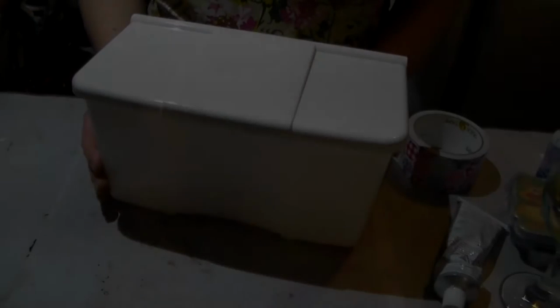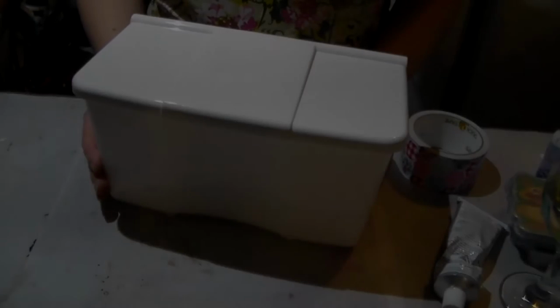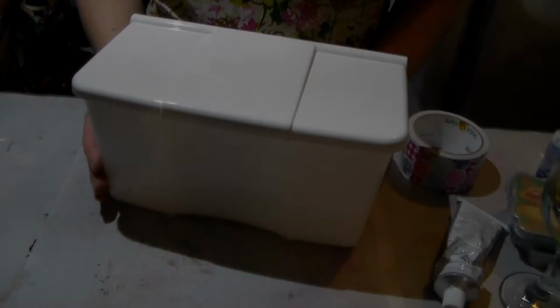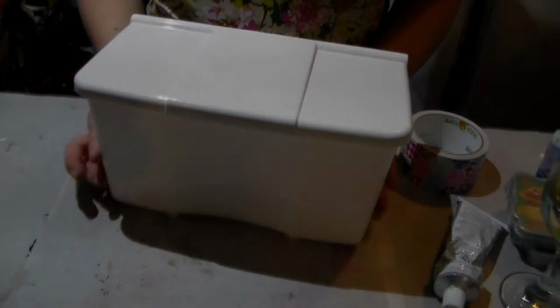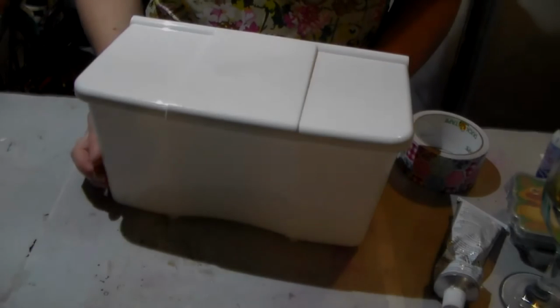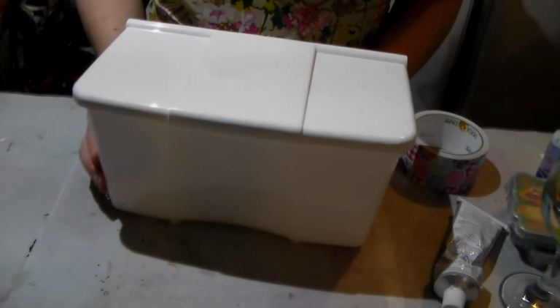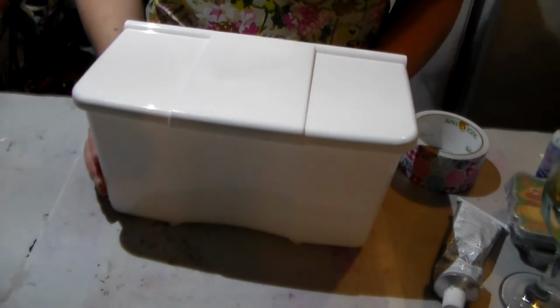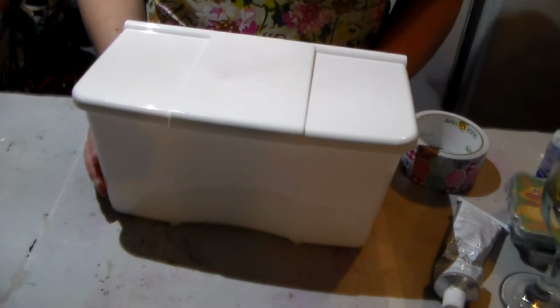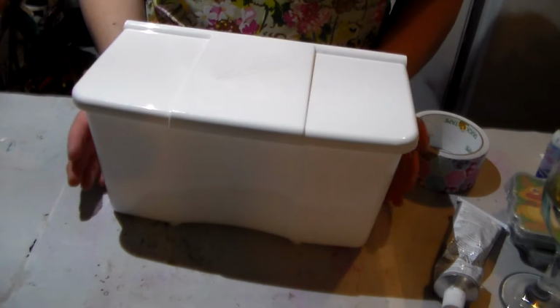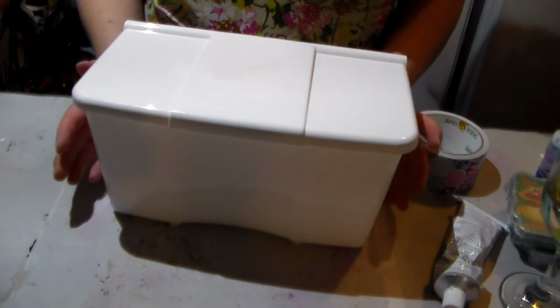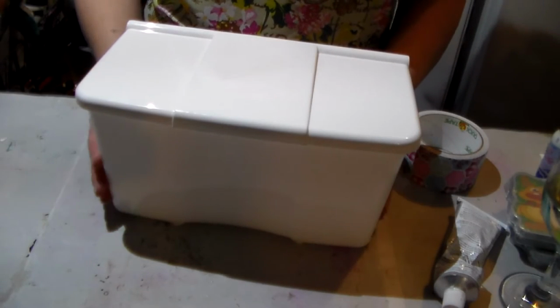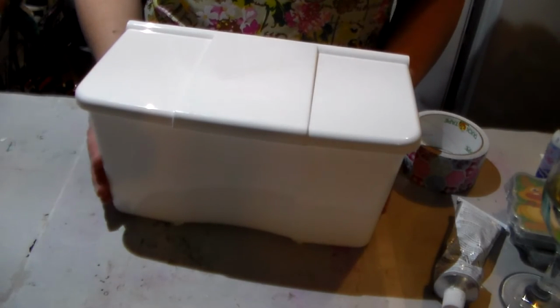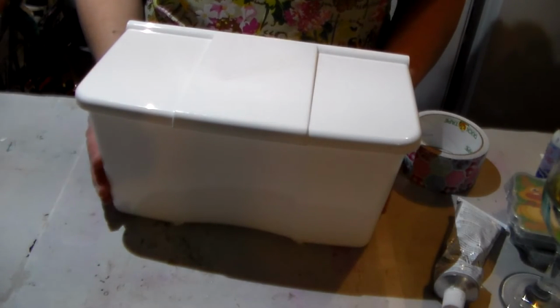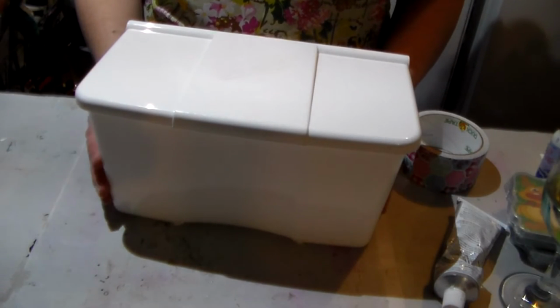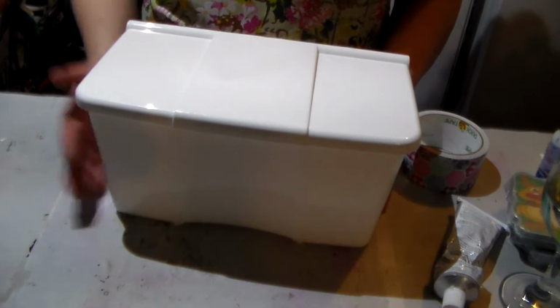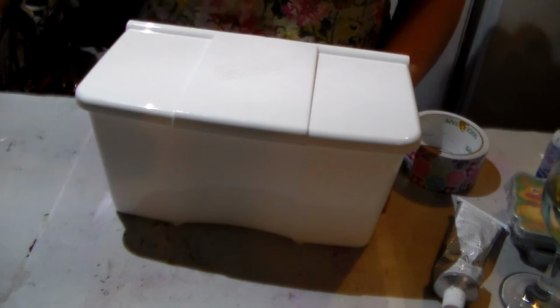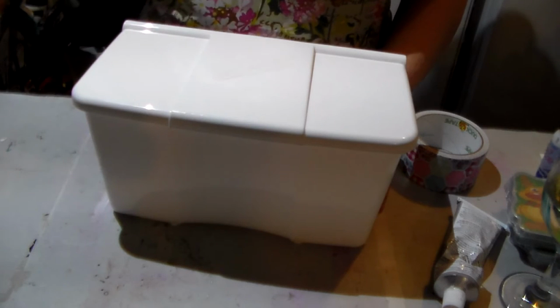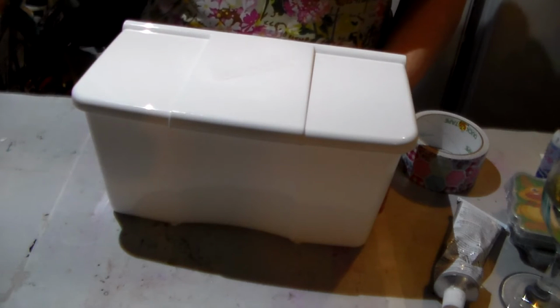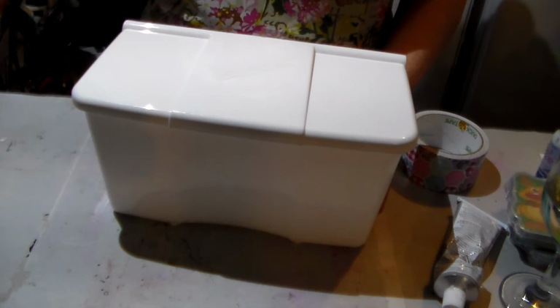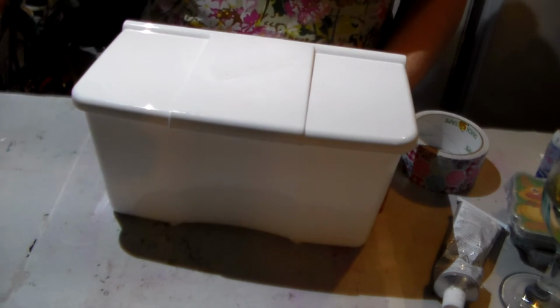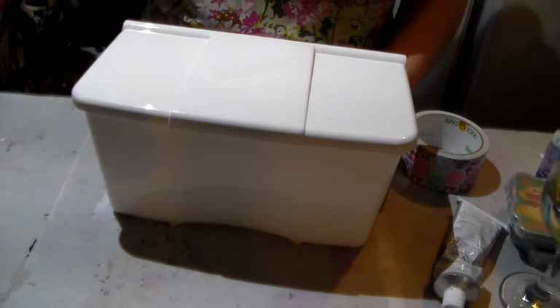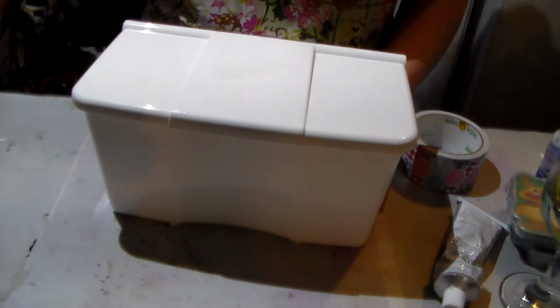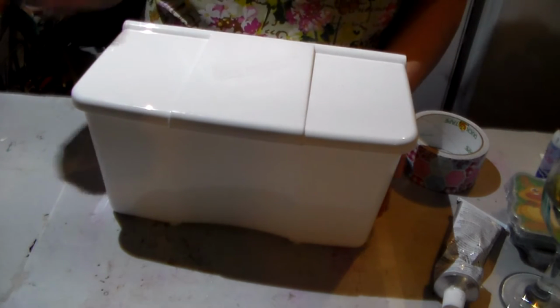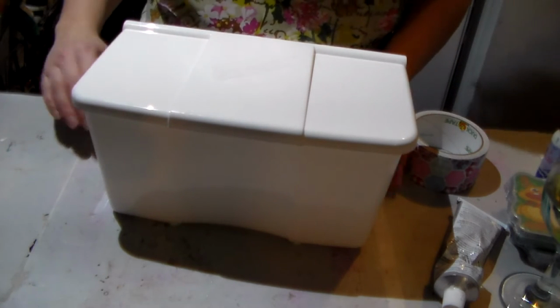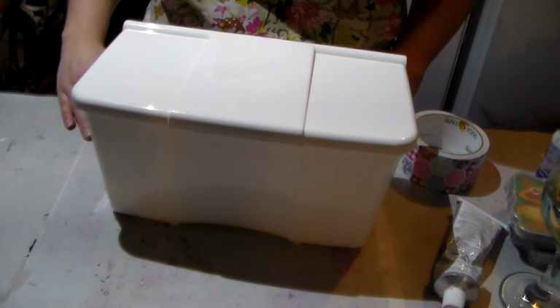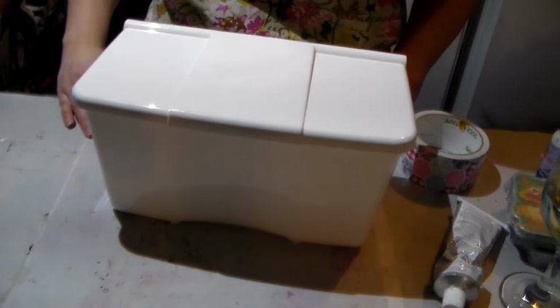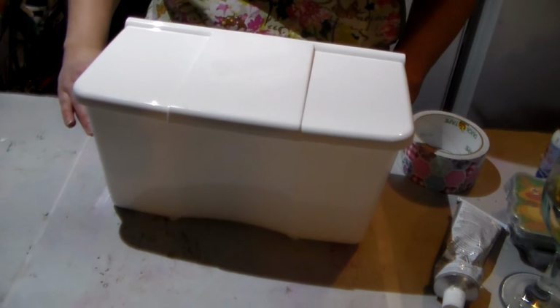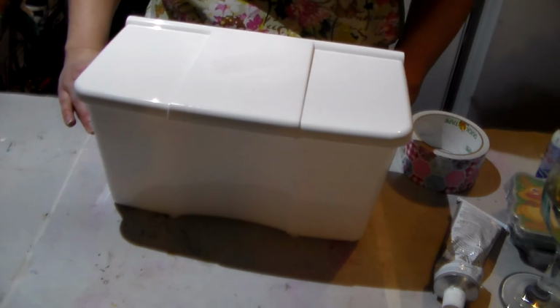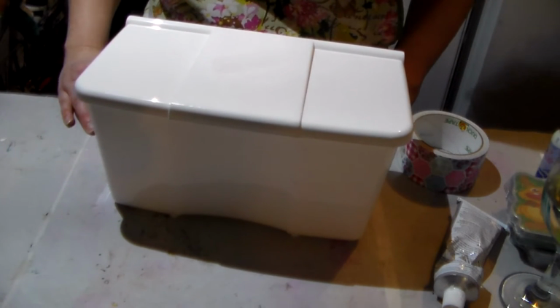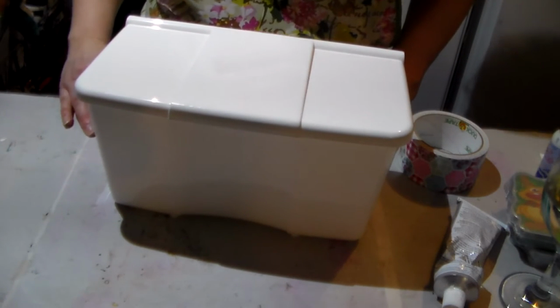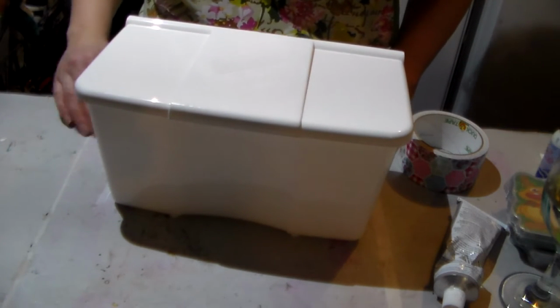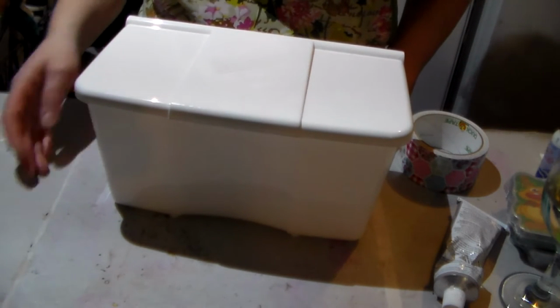Hi everyone, it's Crafting Vicky here and I'm here to share with you the gift that I made for my little niece Stella.